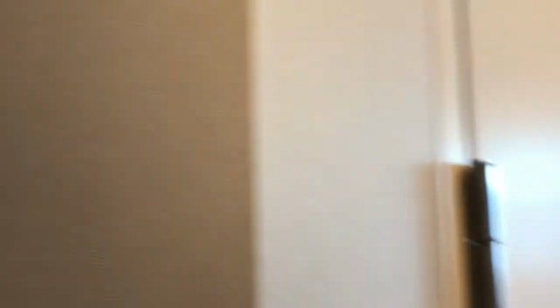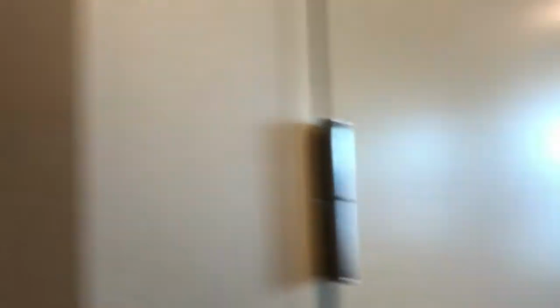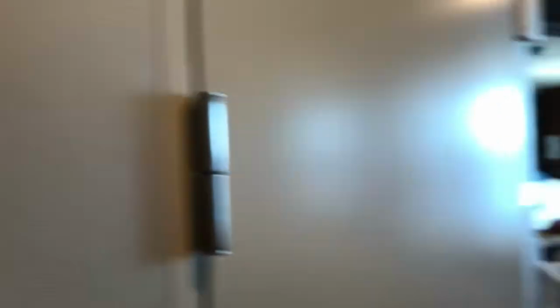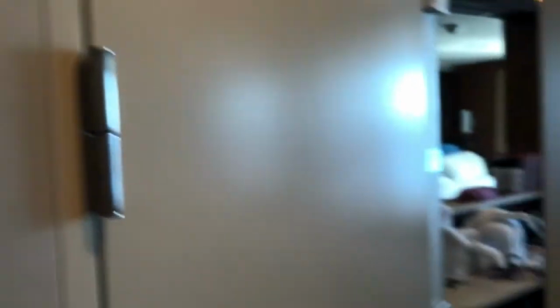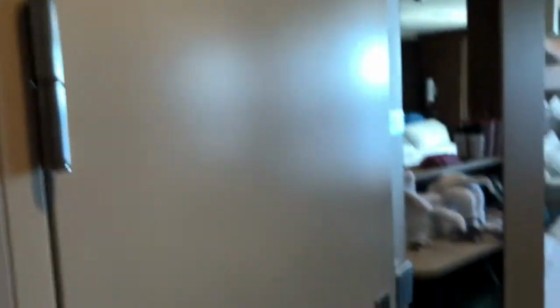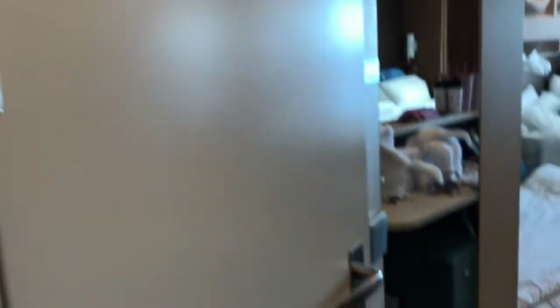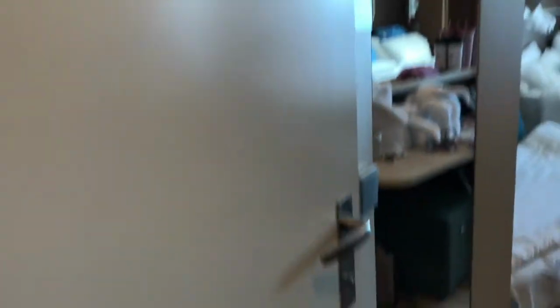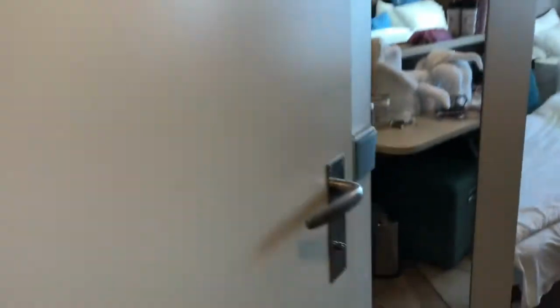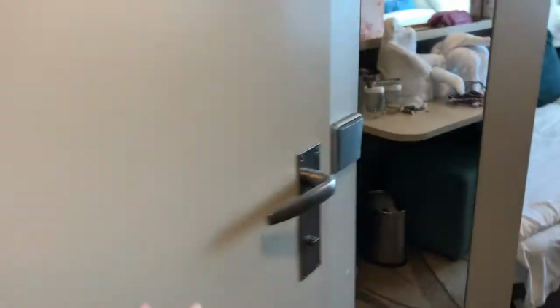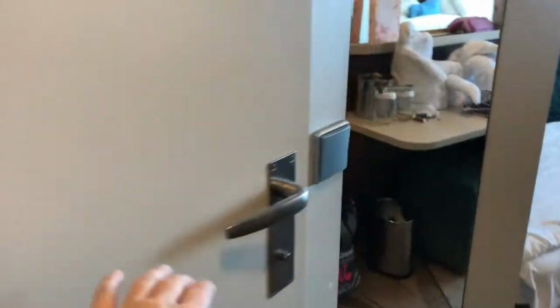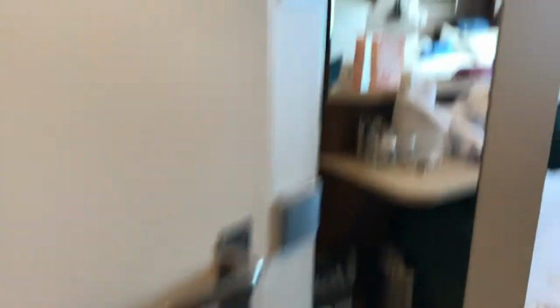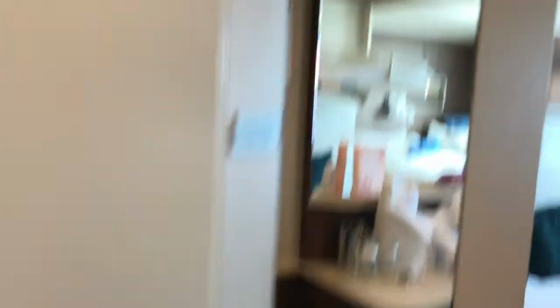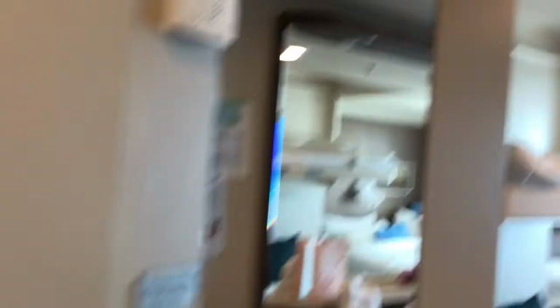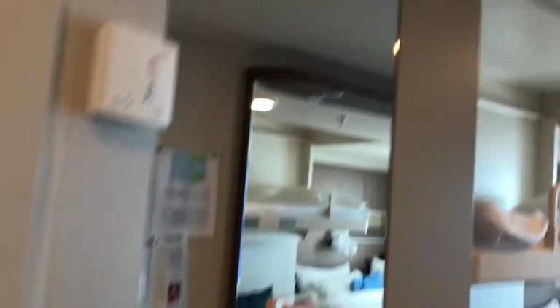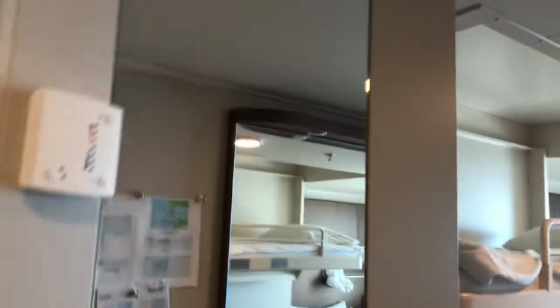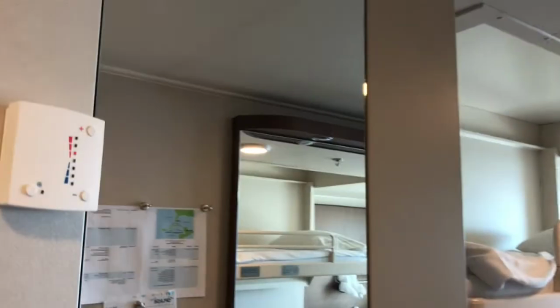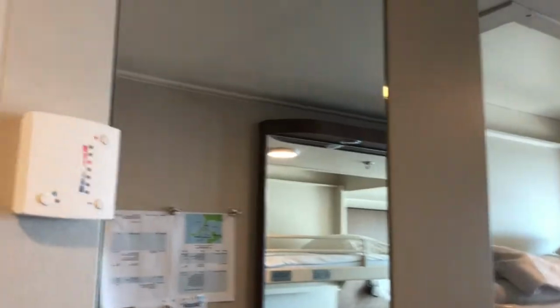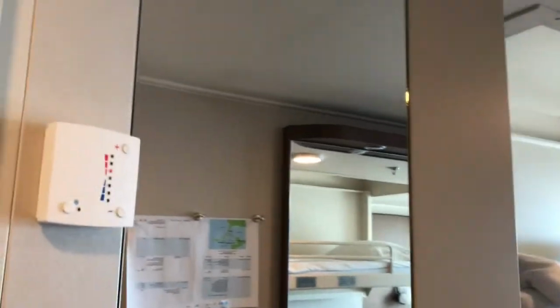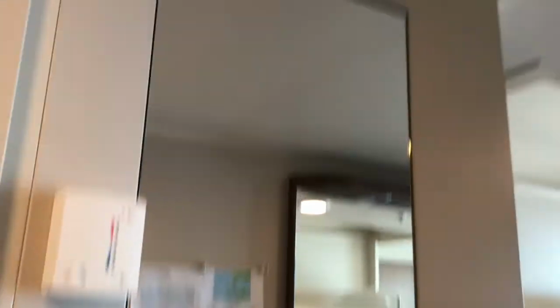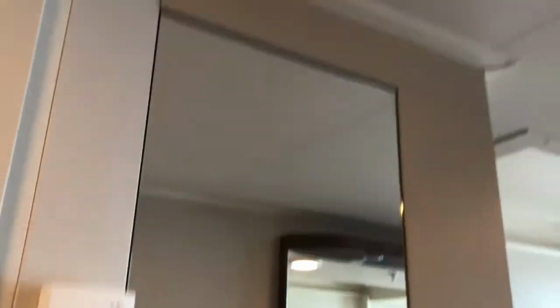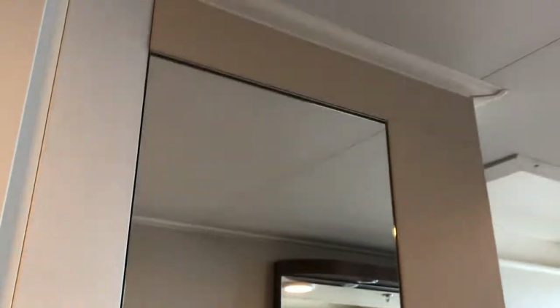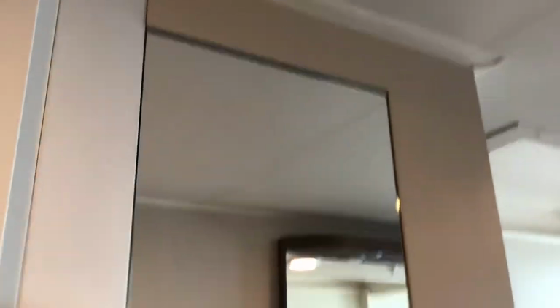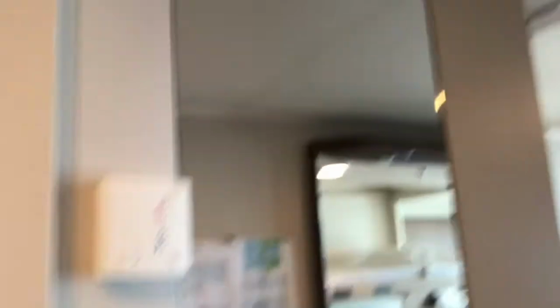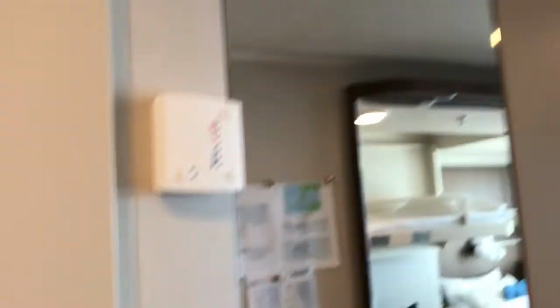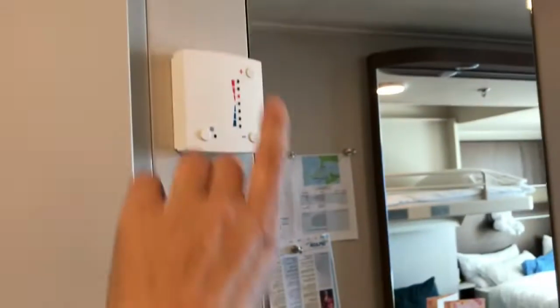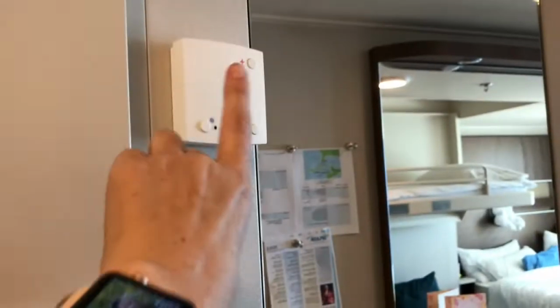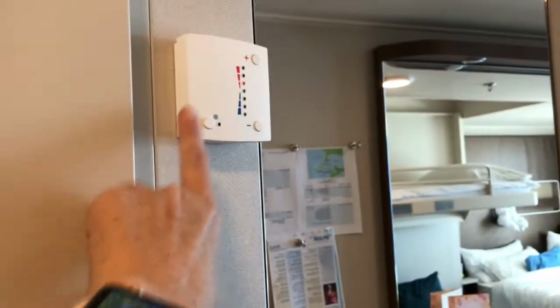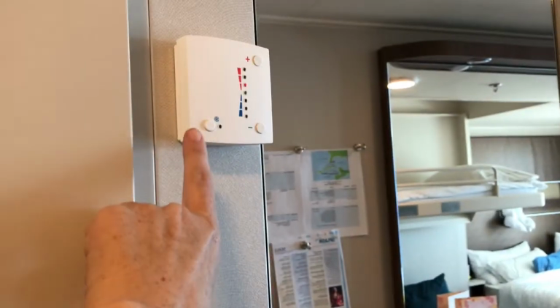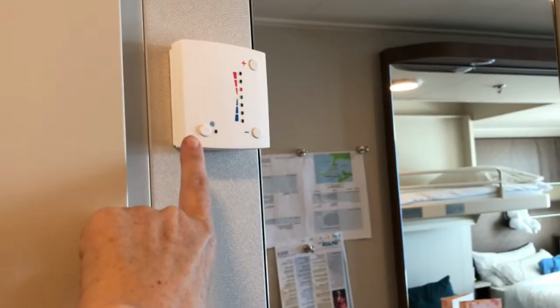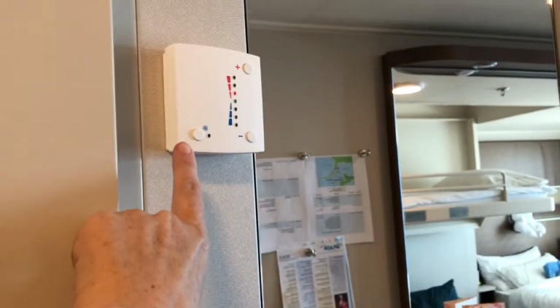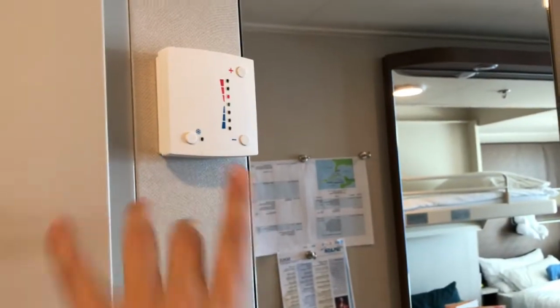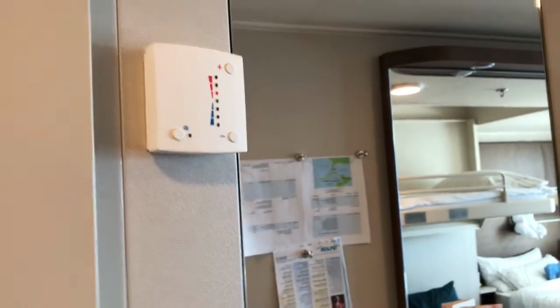The bathroom is right here. You do have a full-length mirror and your thermostat controls.